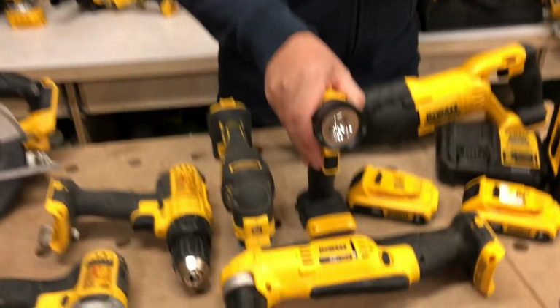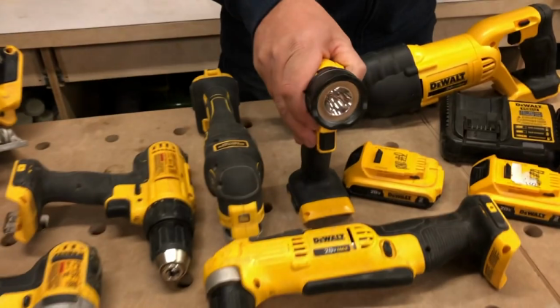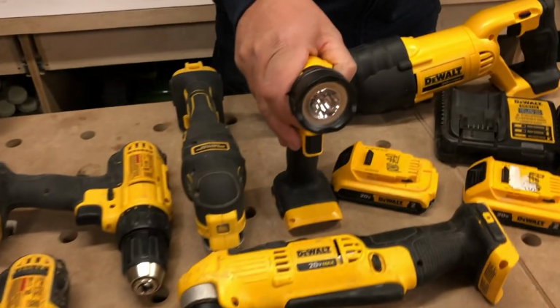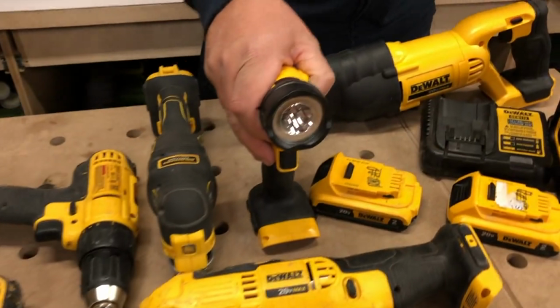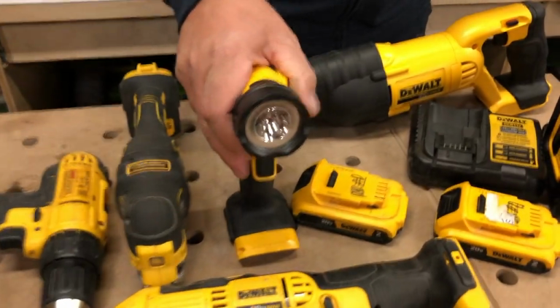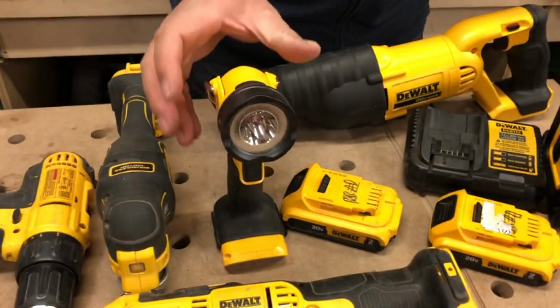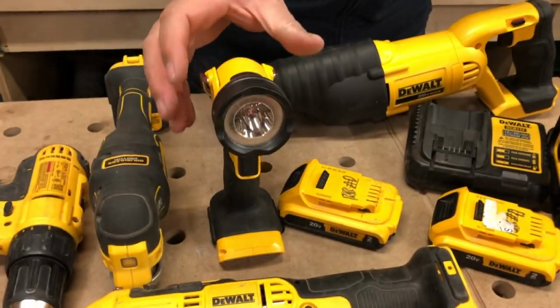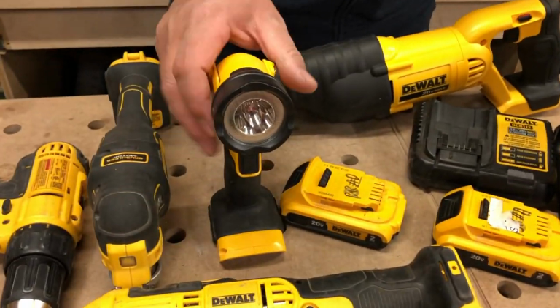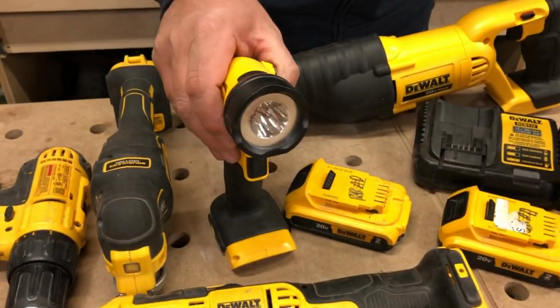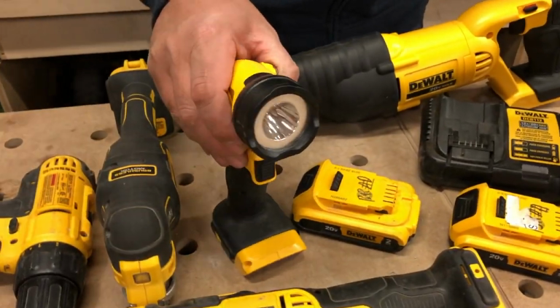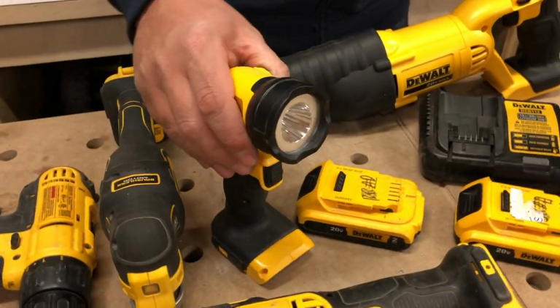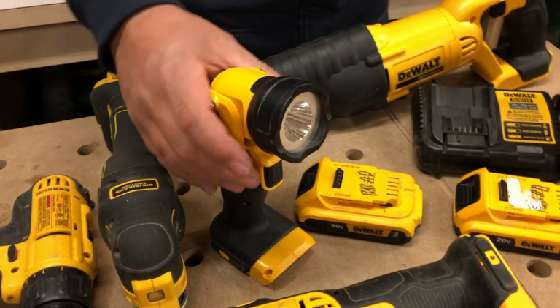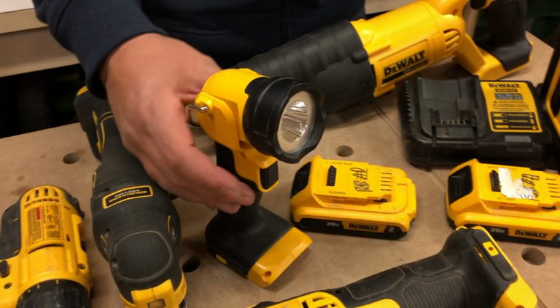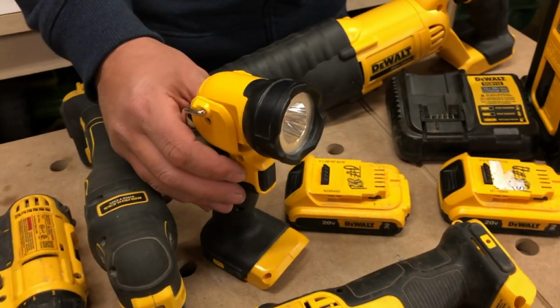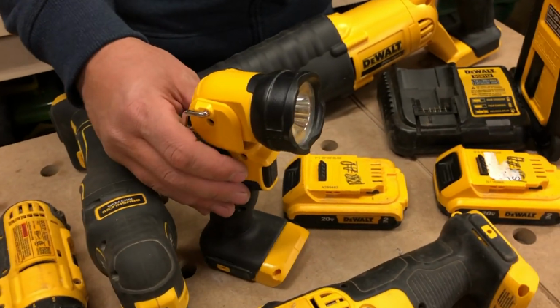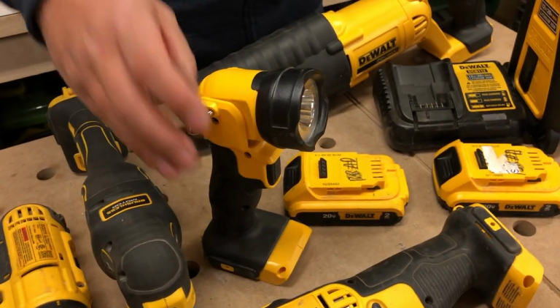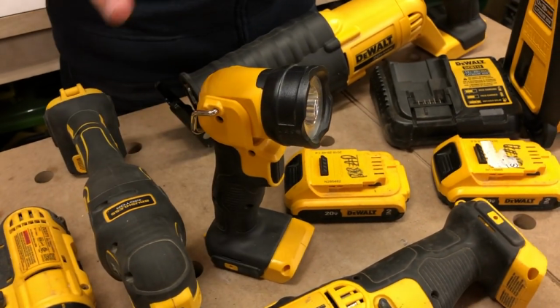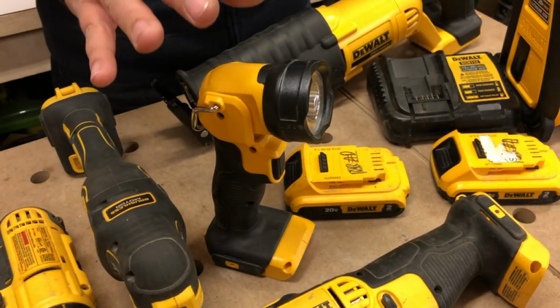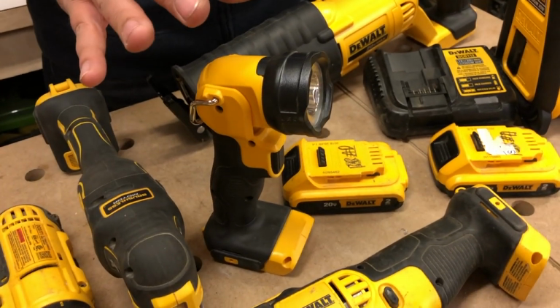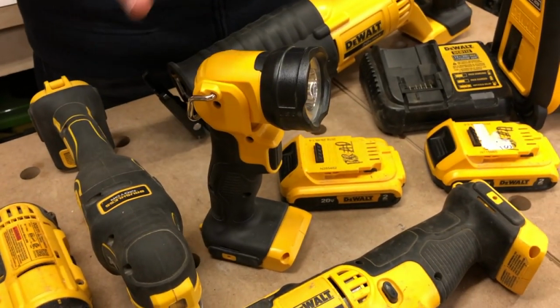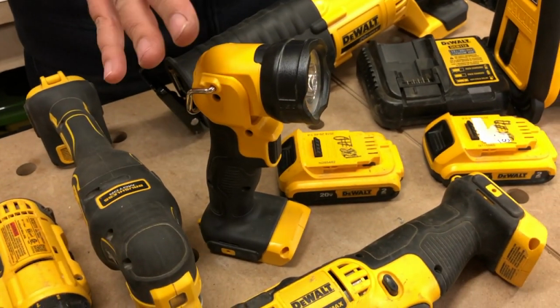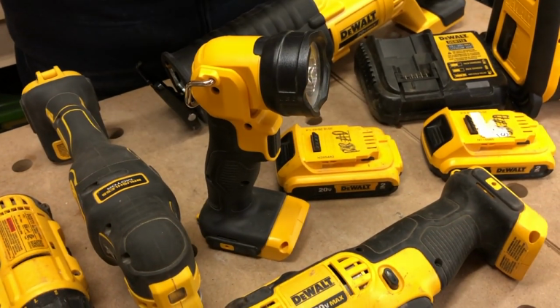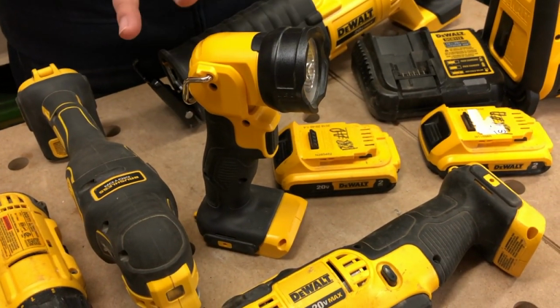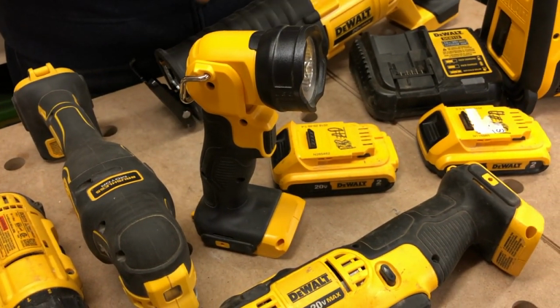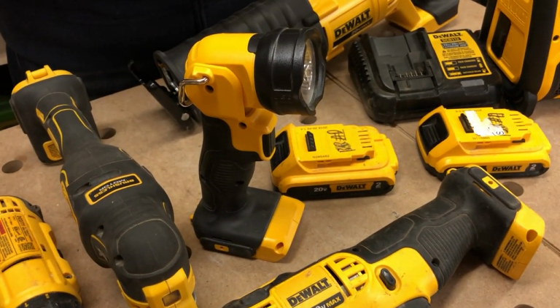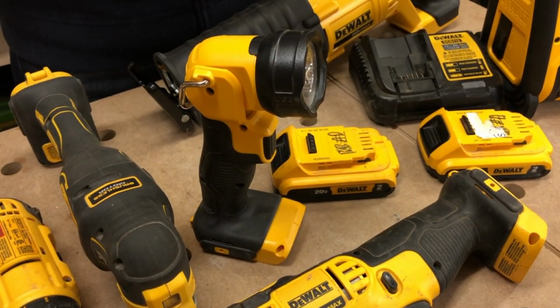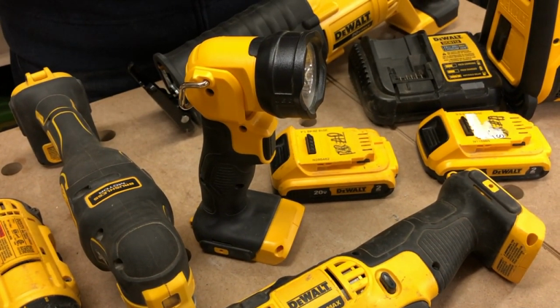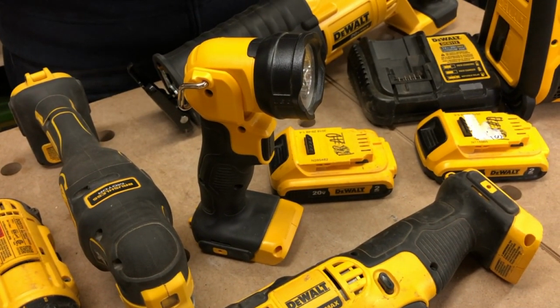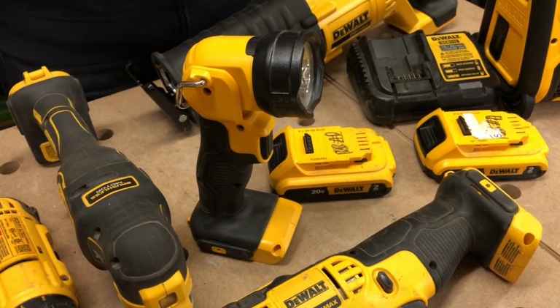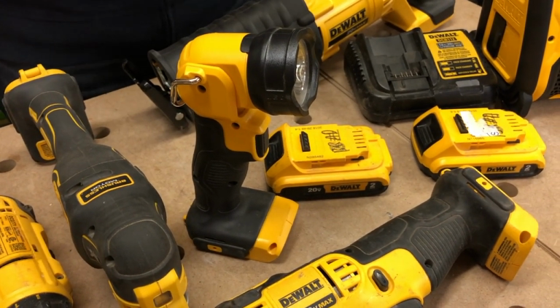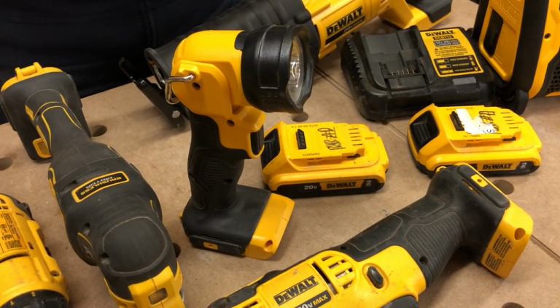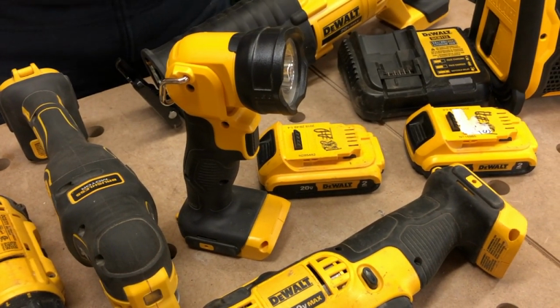It comes with a light — this is a great LED light. One mode, on and off, but it does shine very bright.